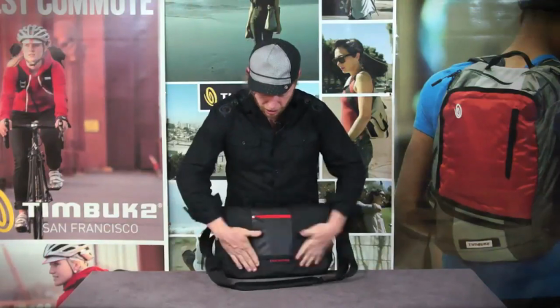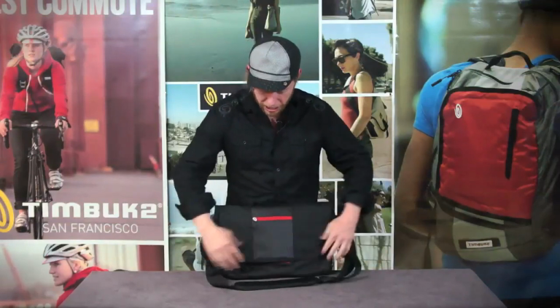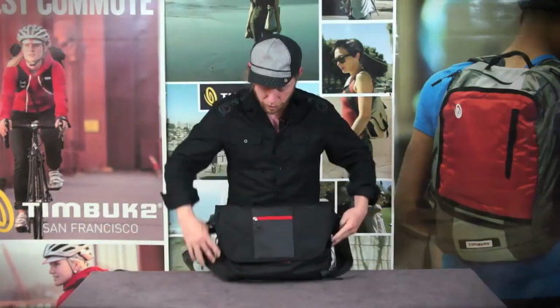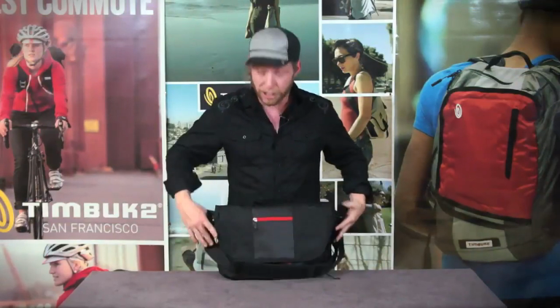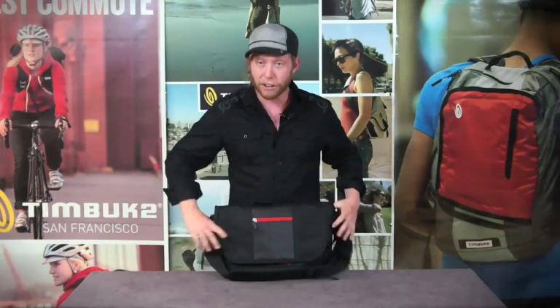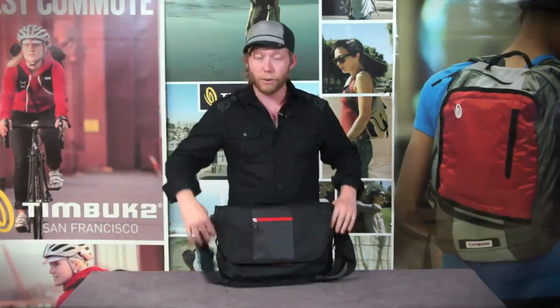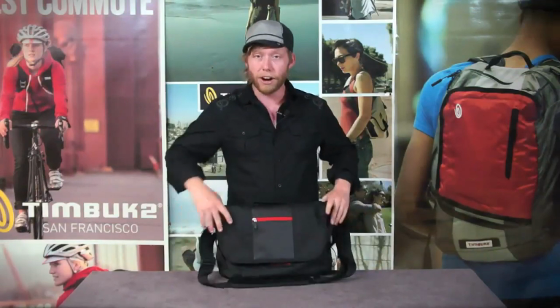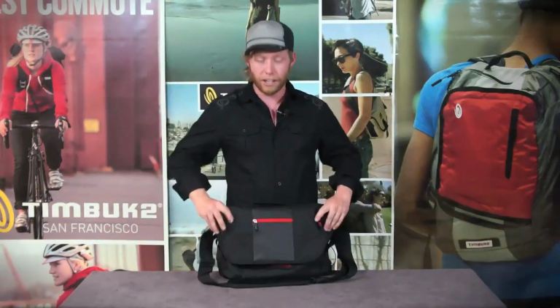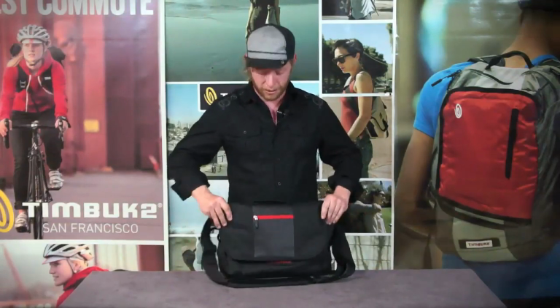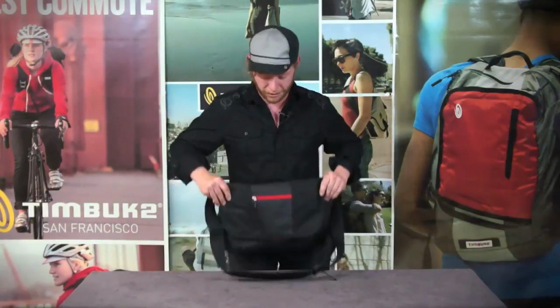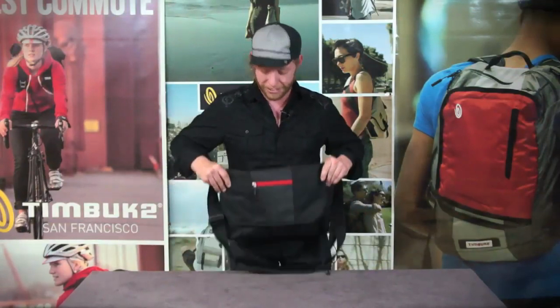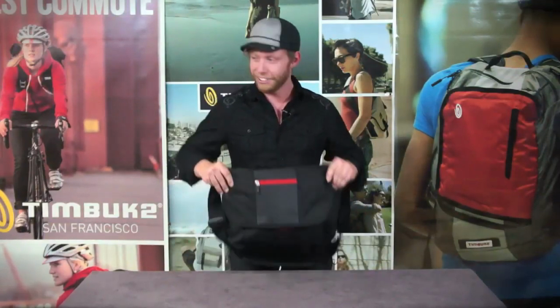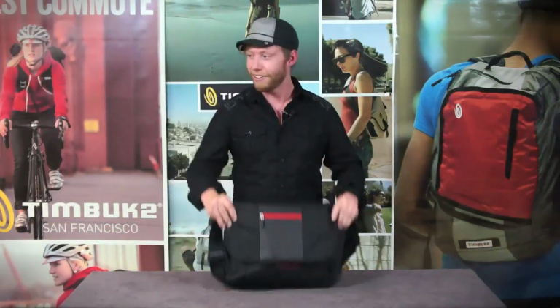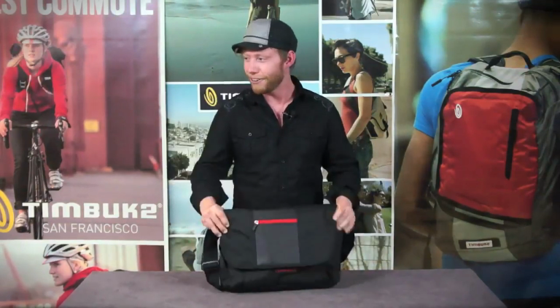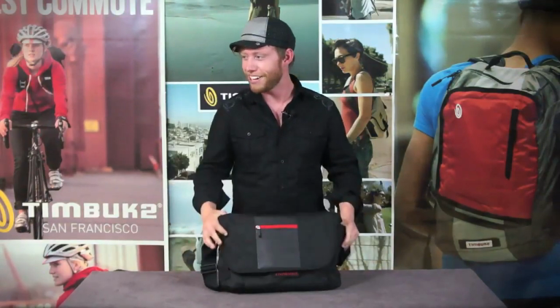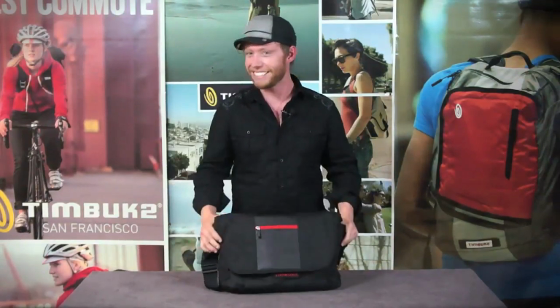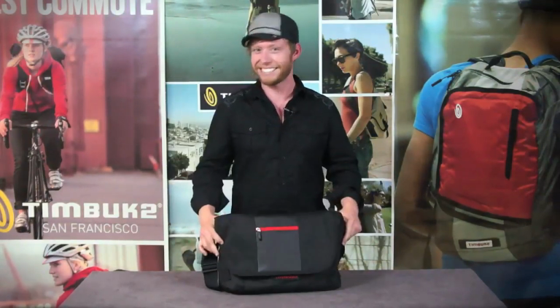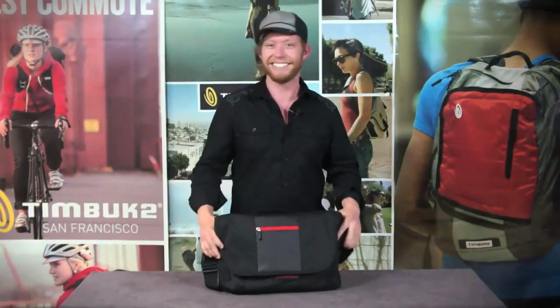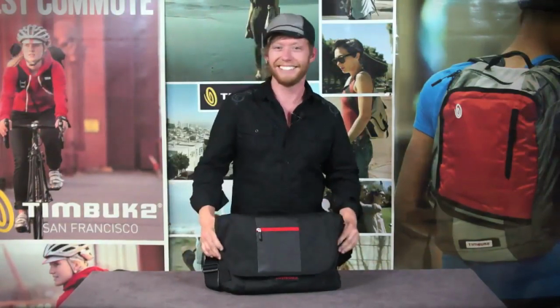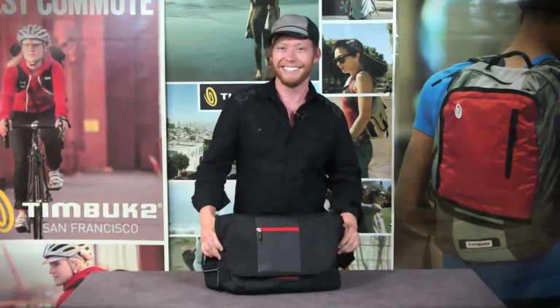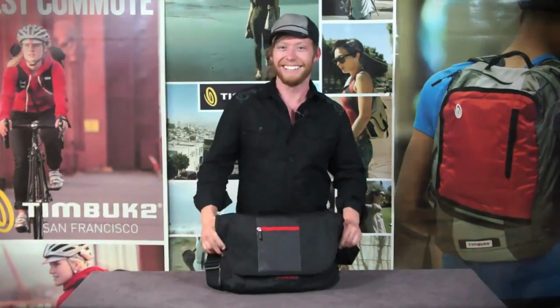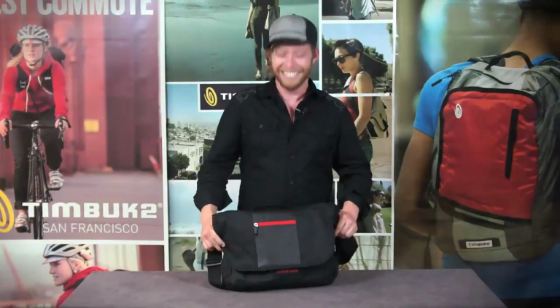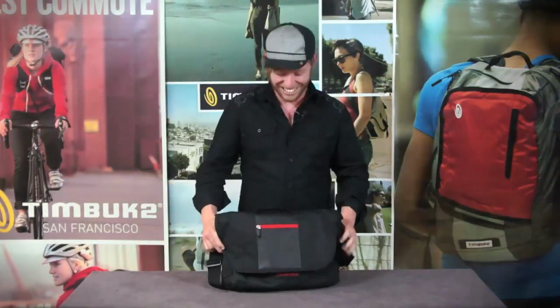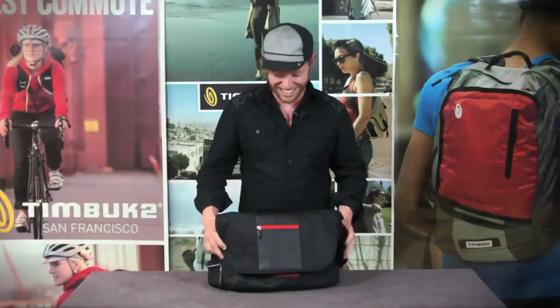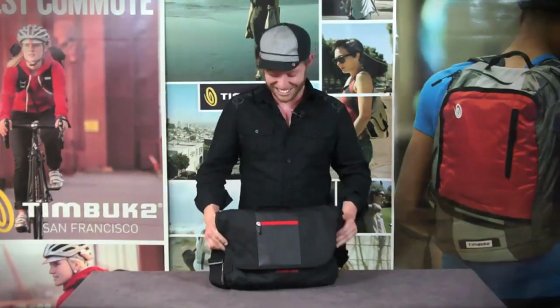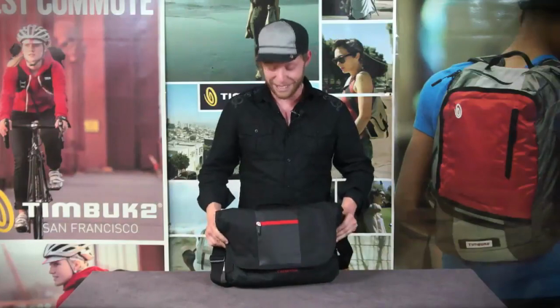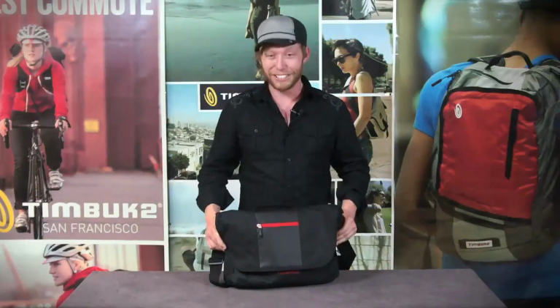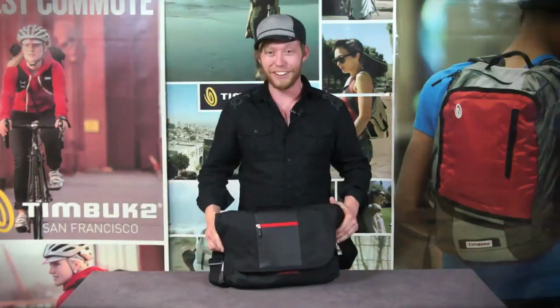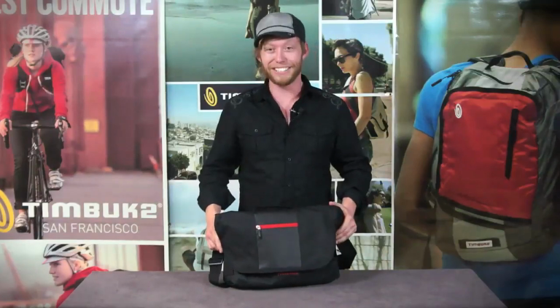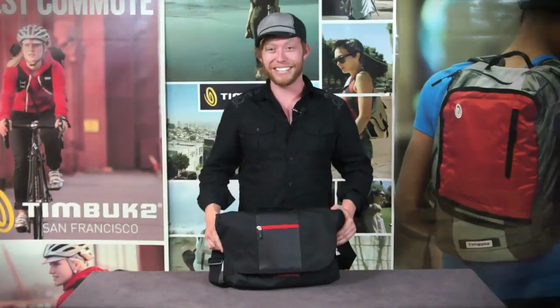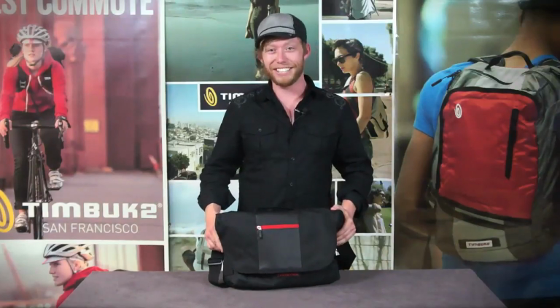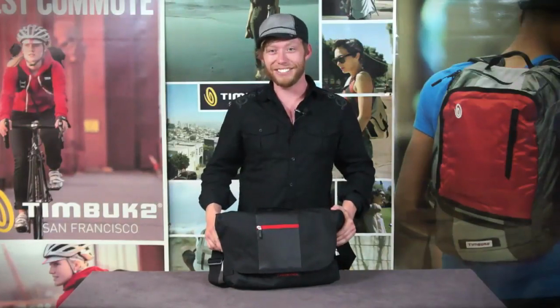So again, whether you're going to work or to class, the Timbuk2 Finder's got you covered.